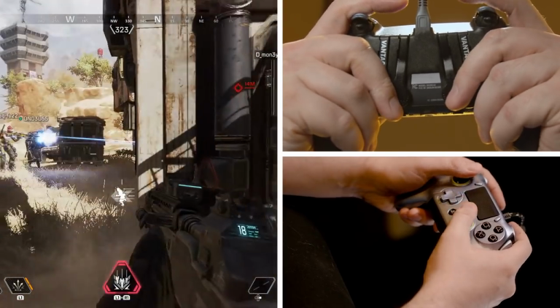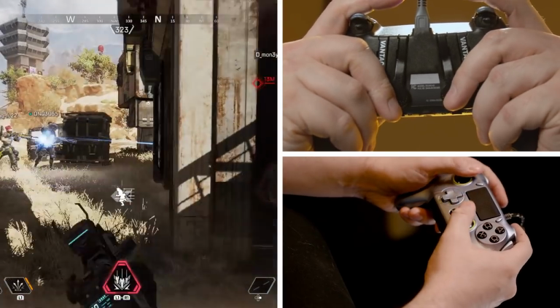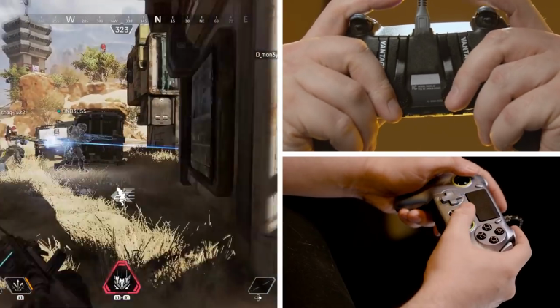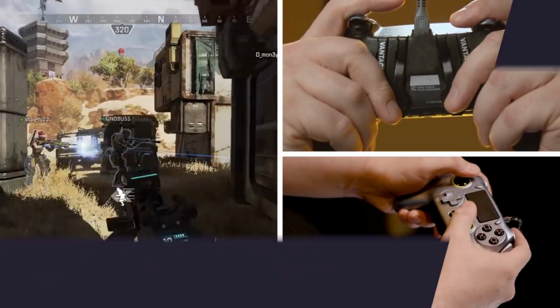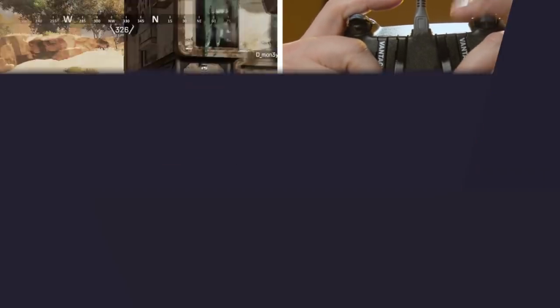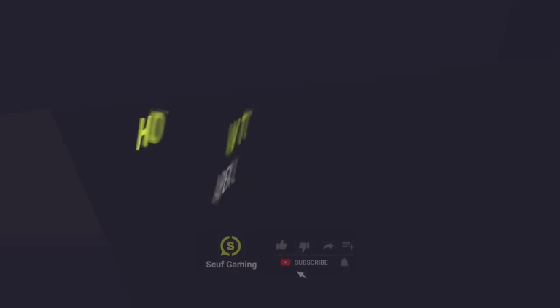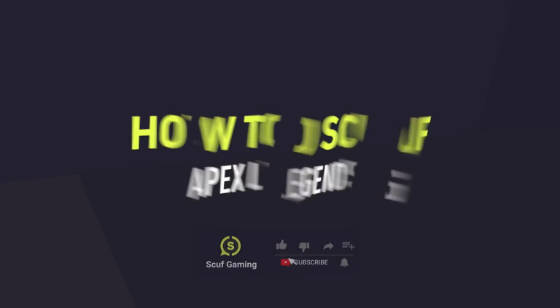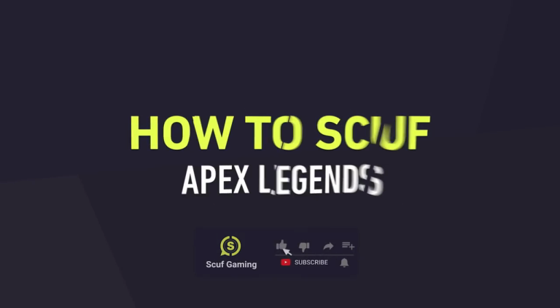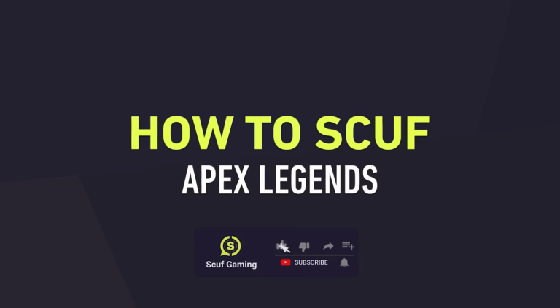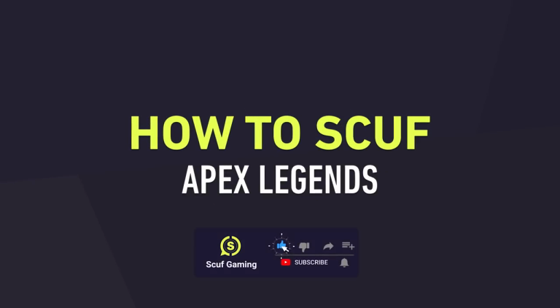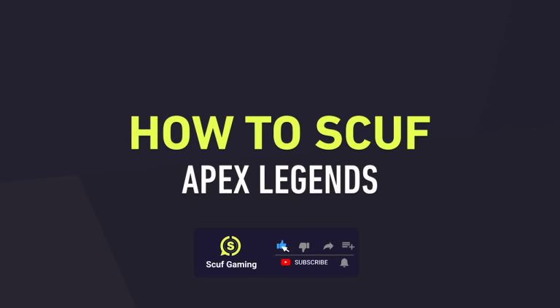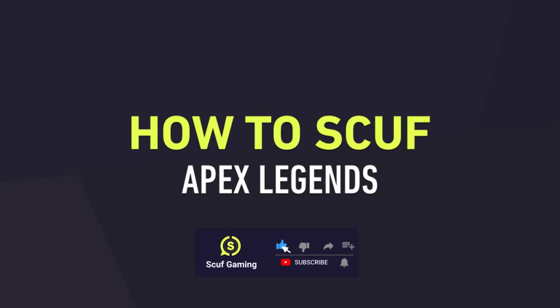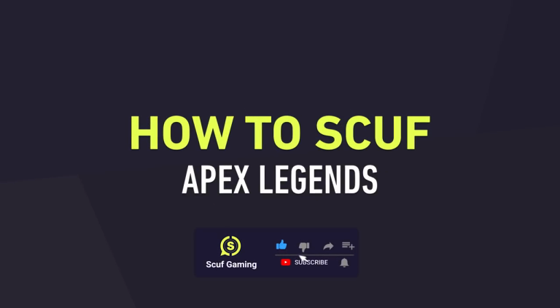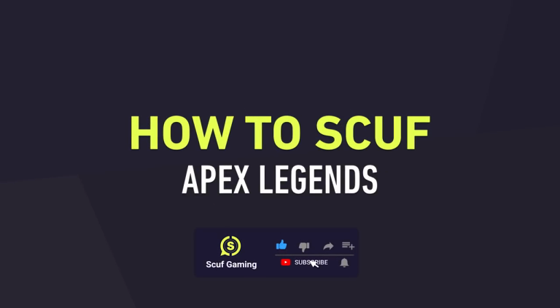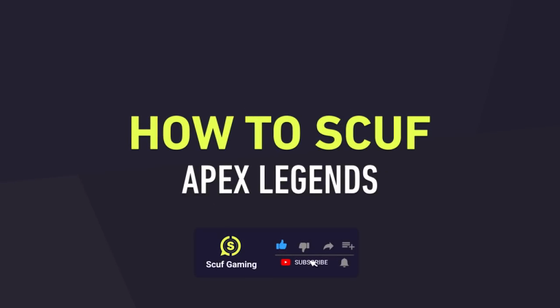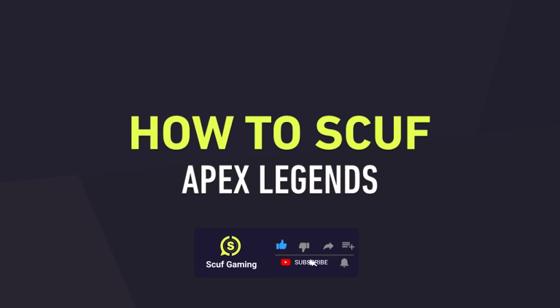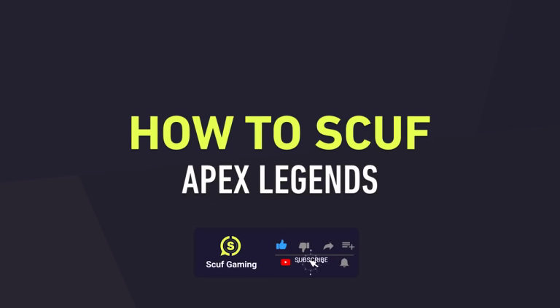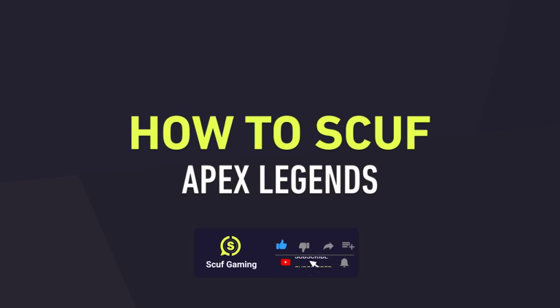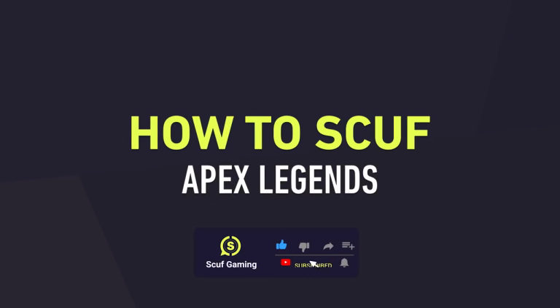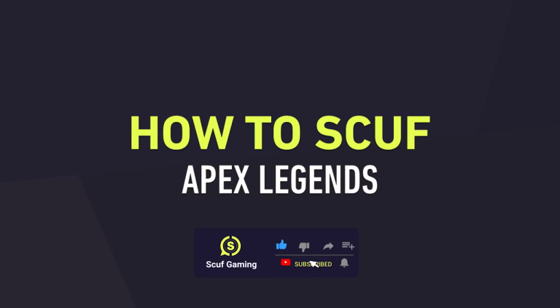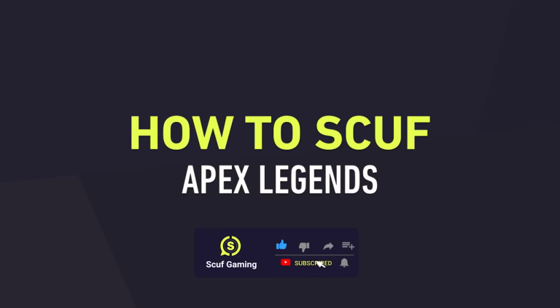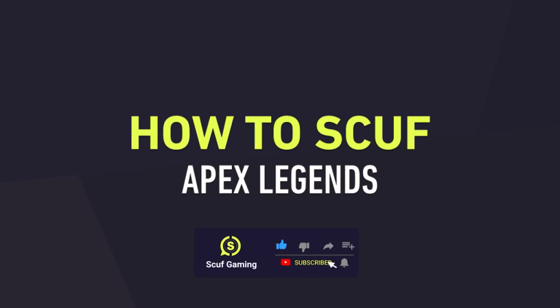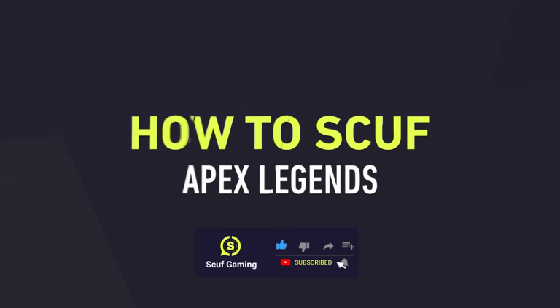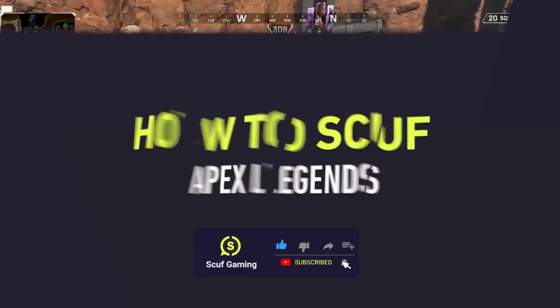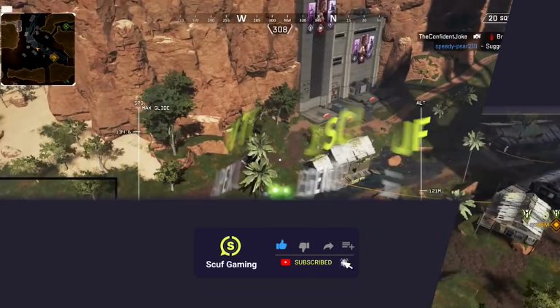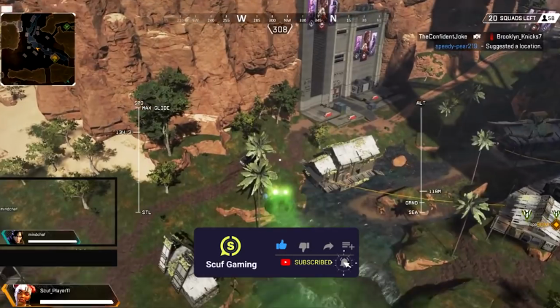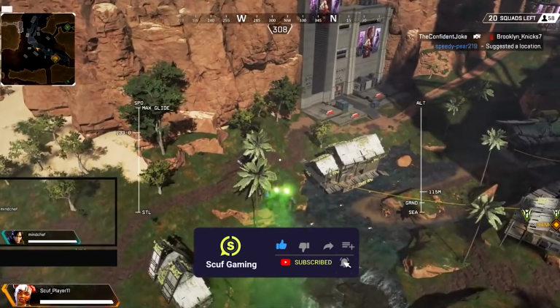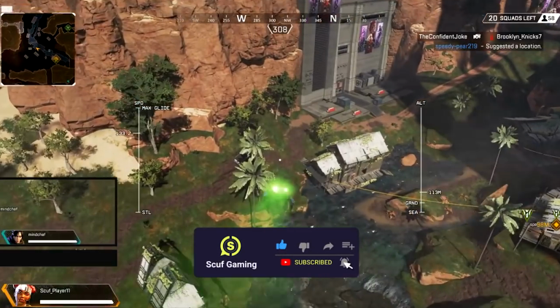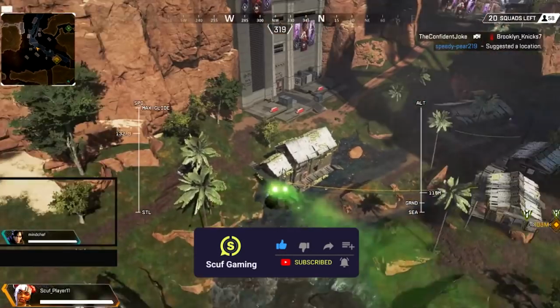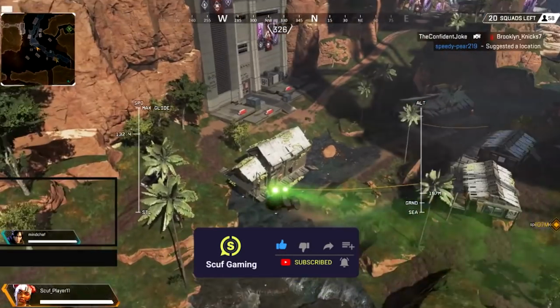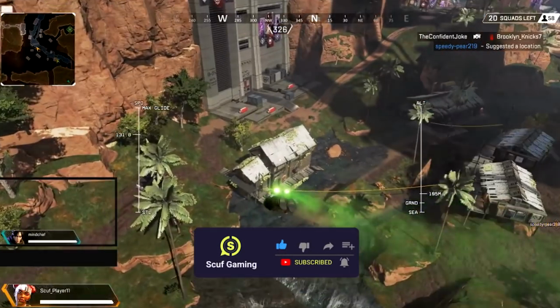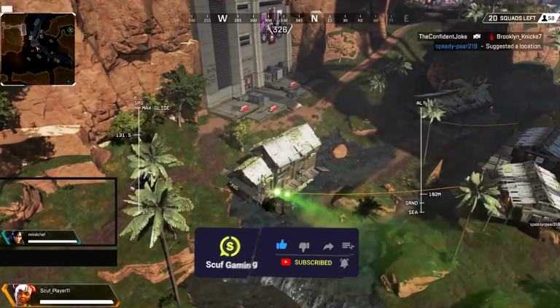Hey Team Scuf! Today we're going to cover what you need to know to play like a pro in Apex Legends.